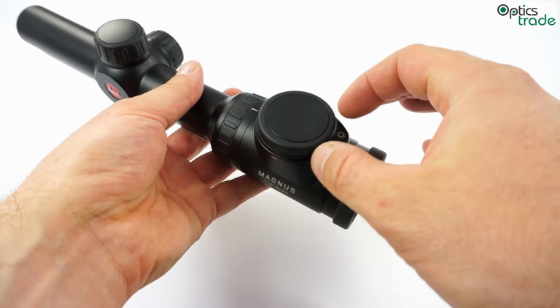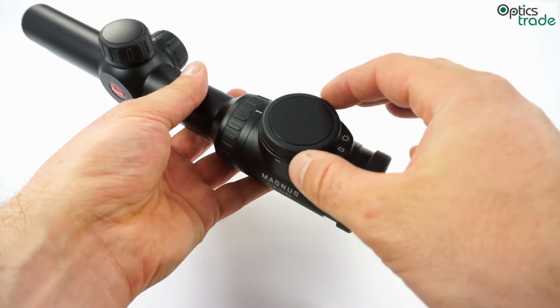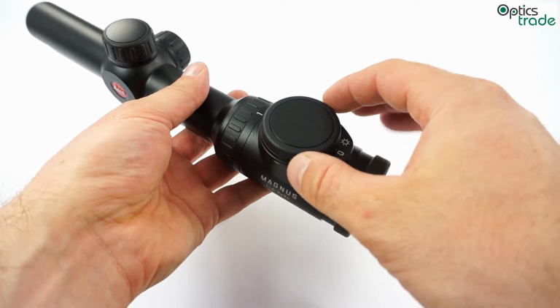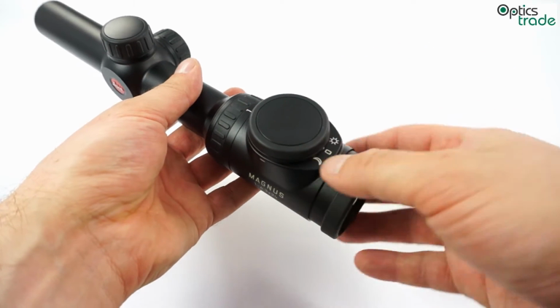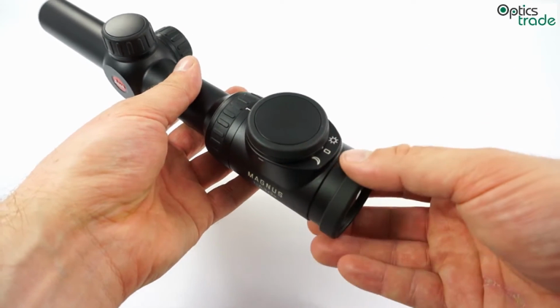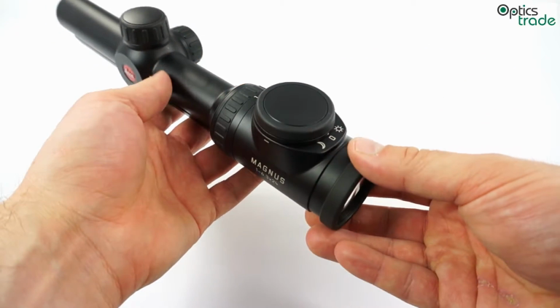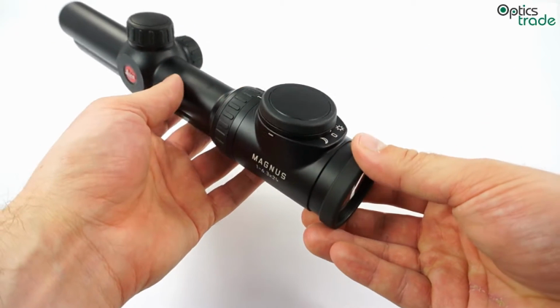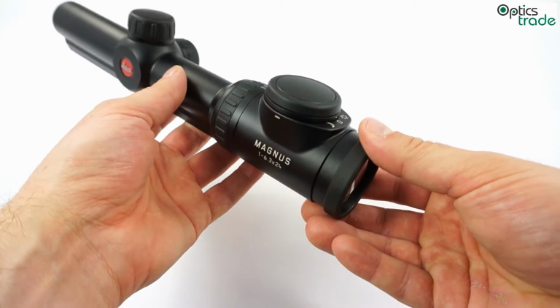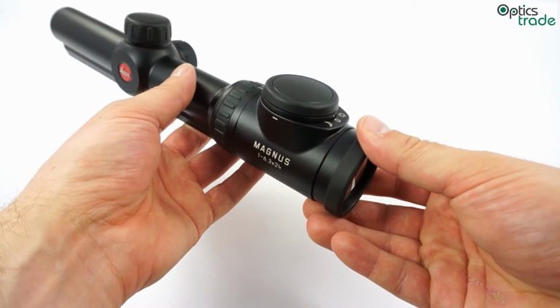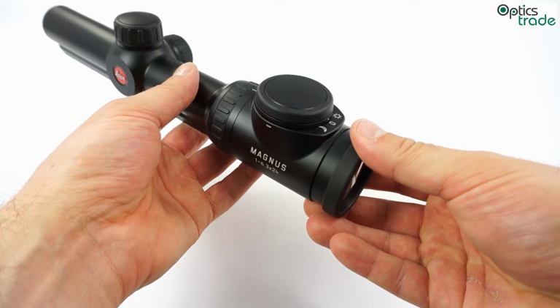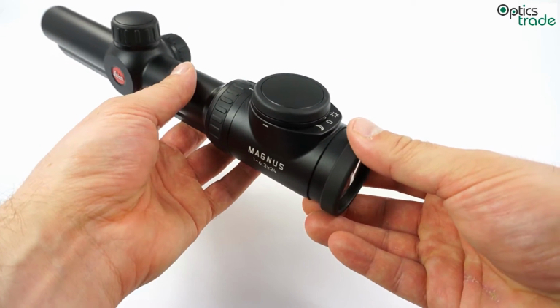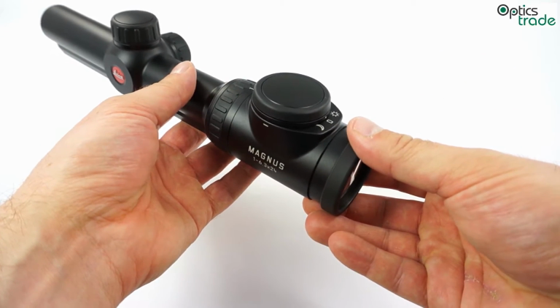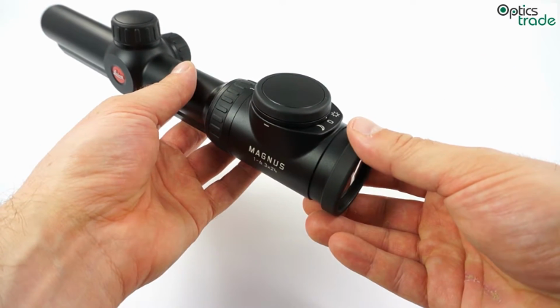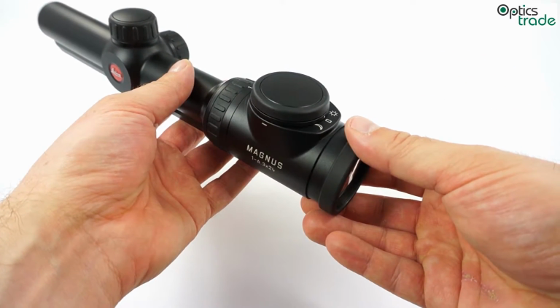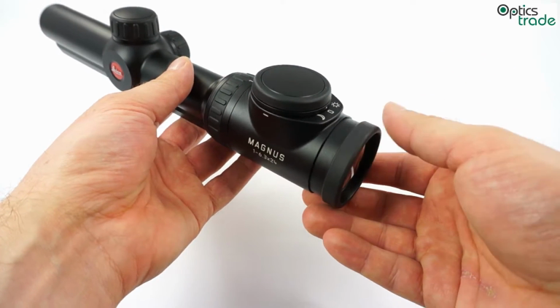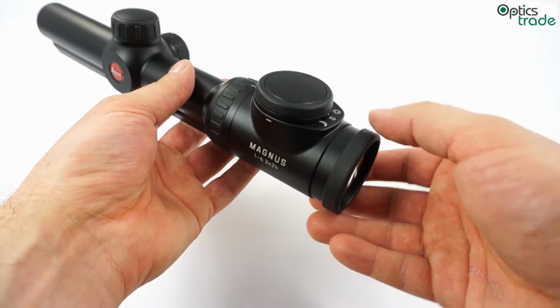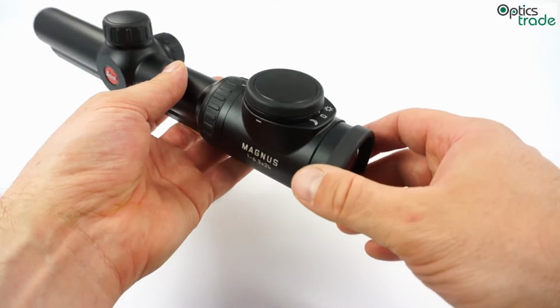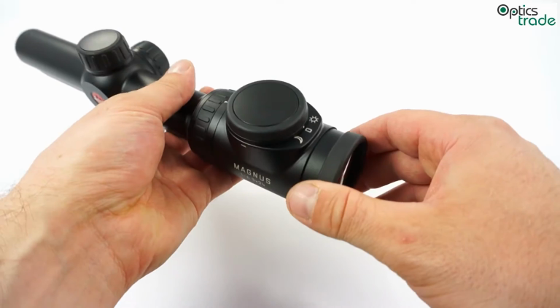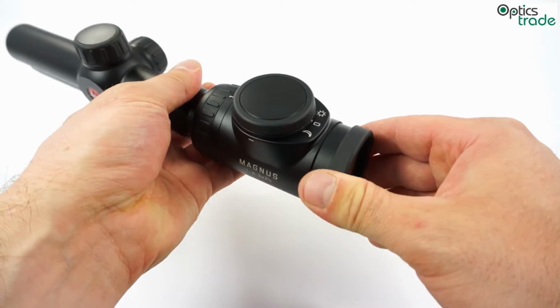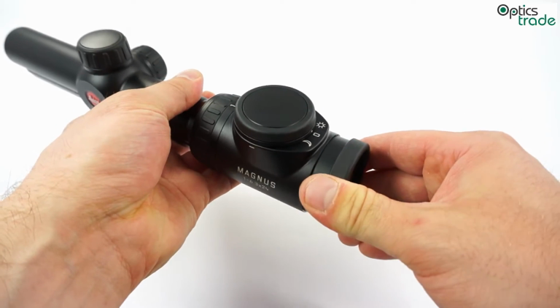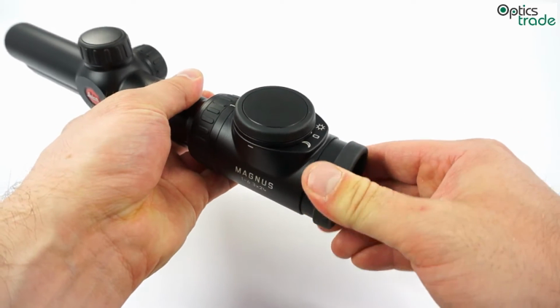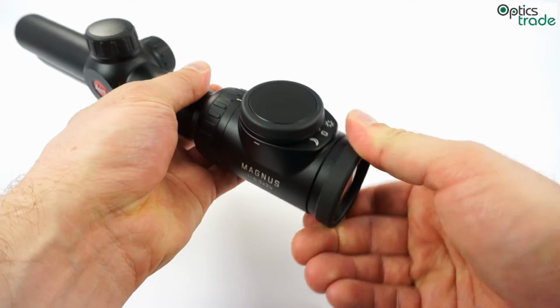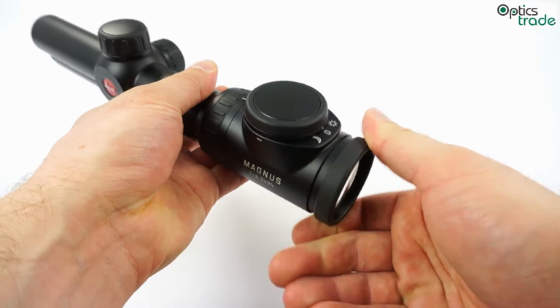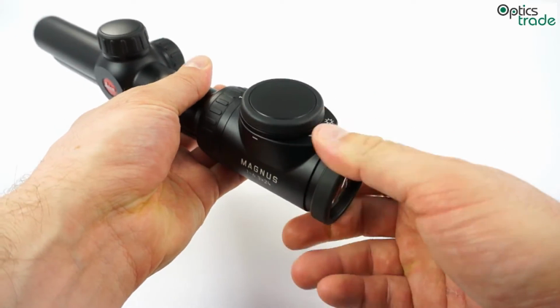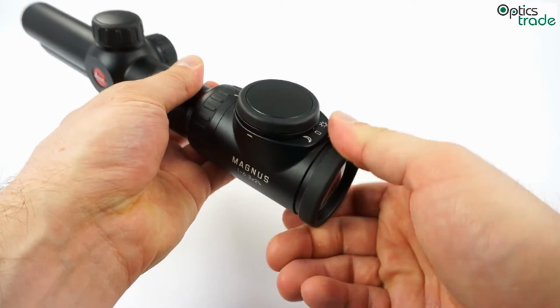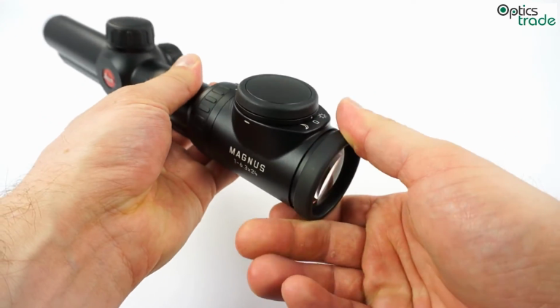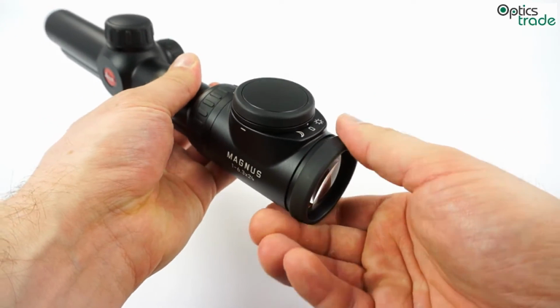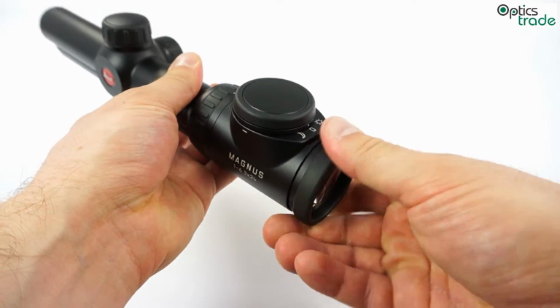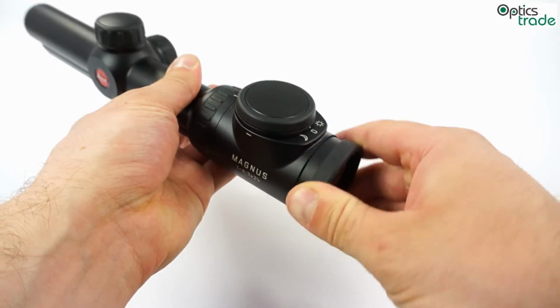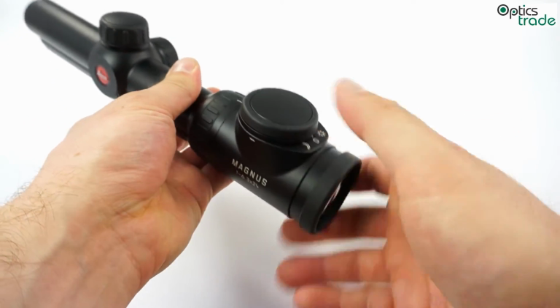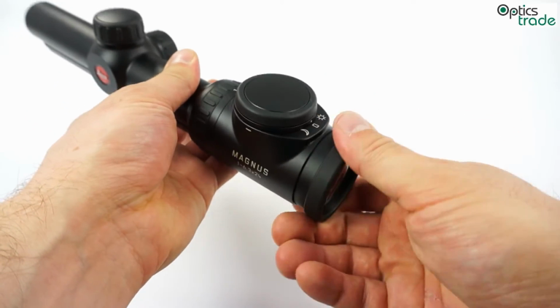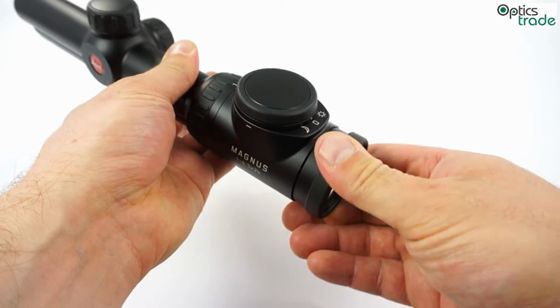The operation is really simple. You can even use it with your gloves, or in cold weather, or in any kind of rough conditions.